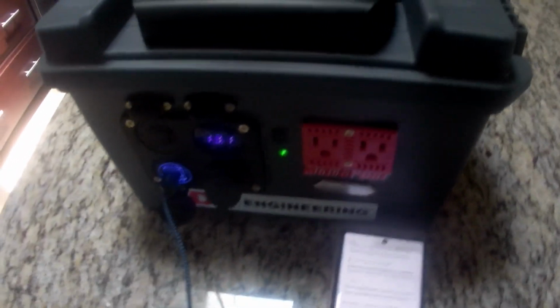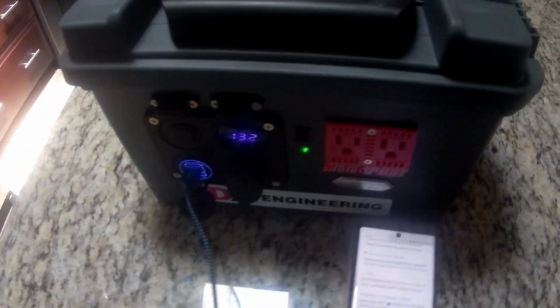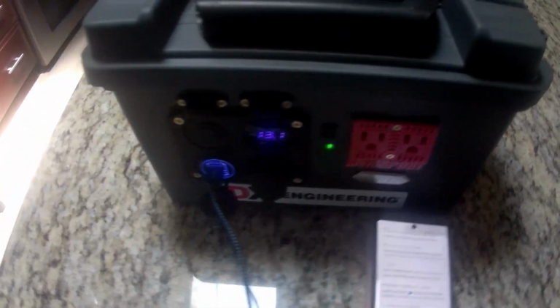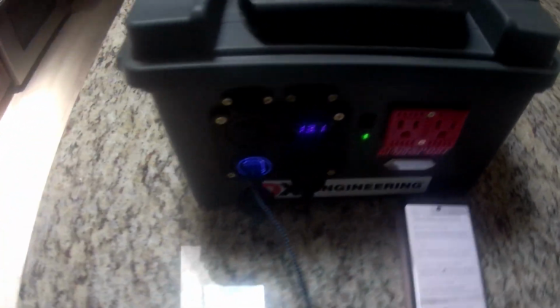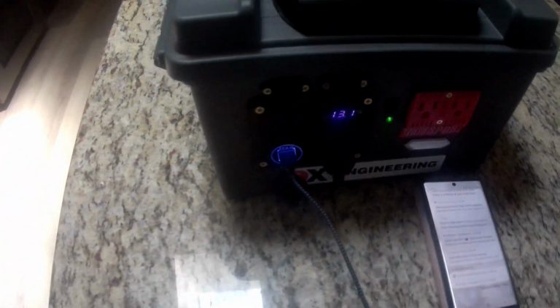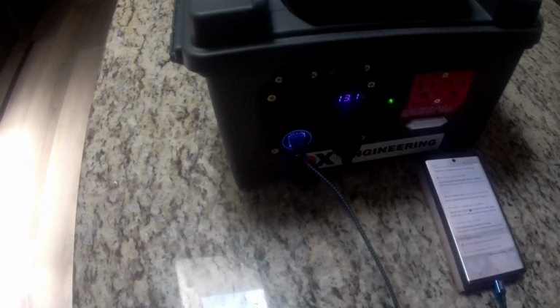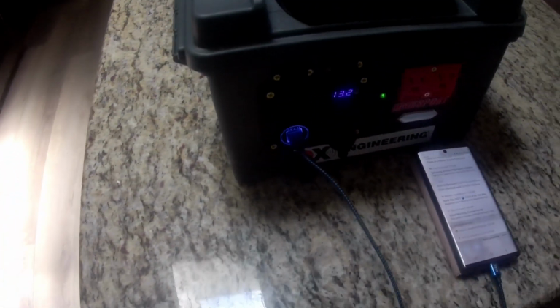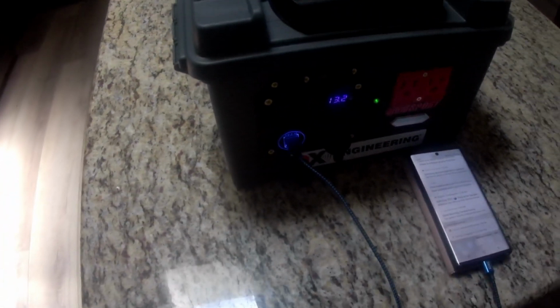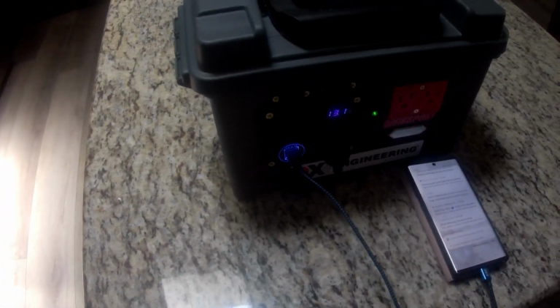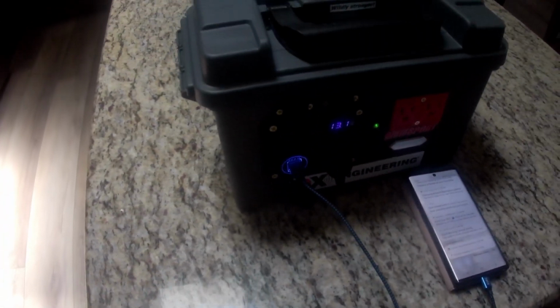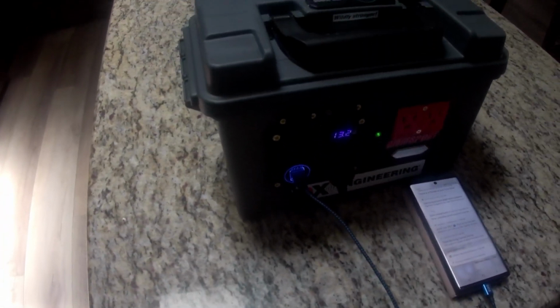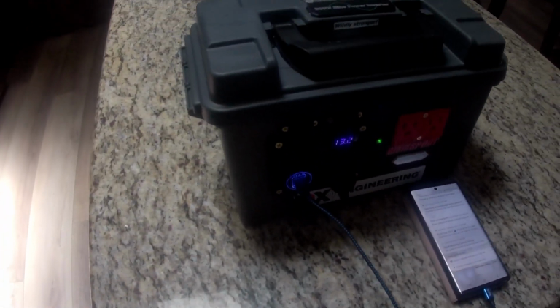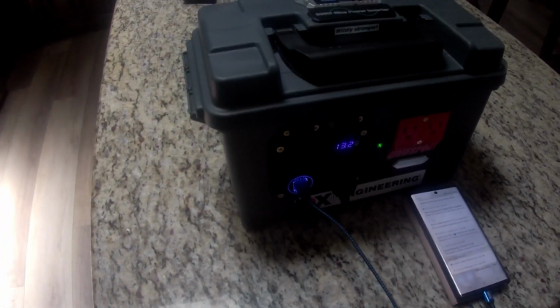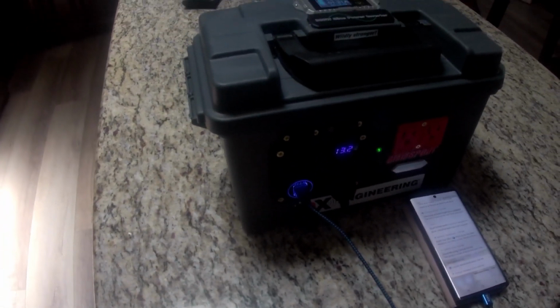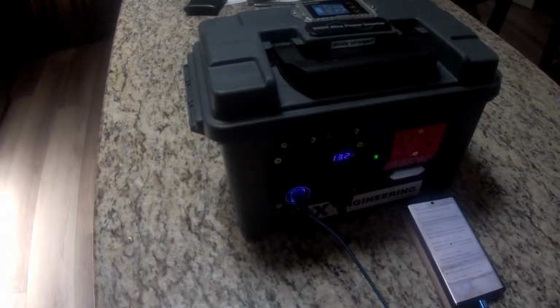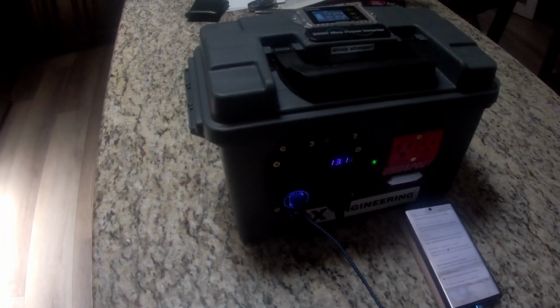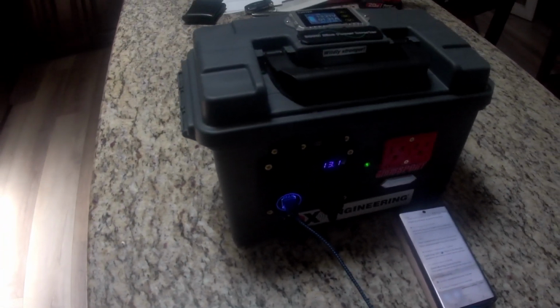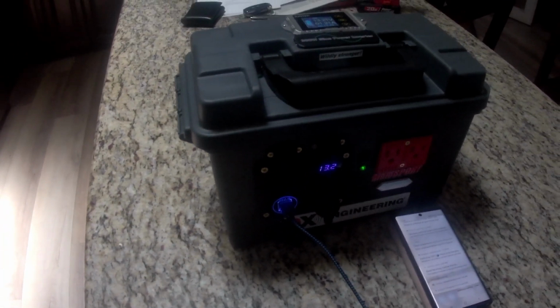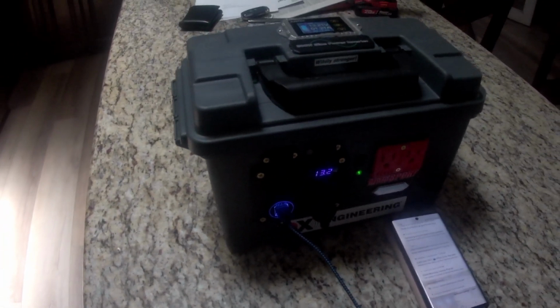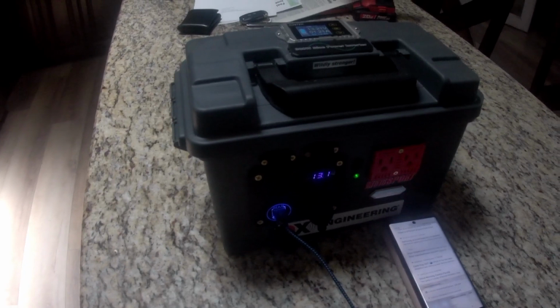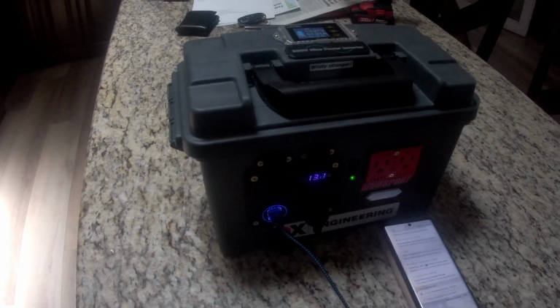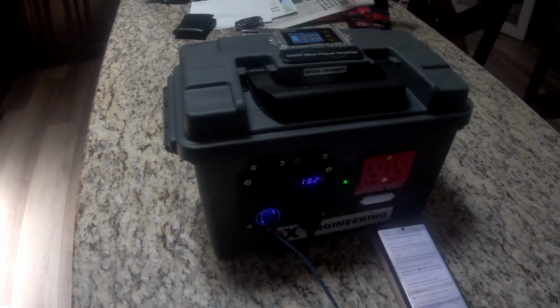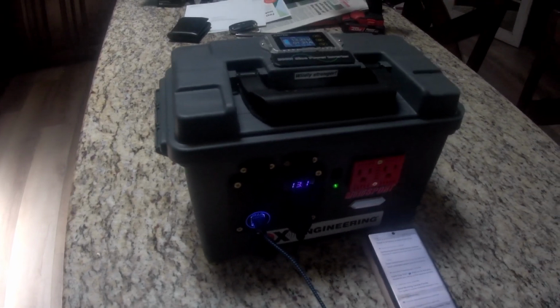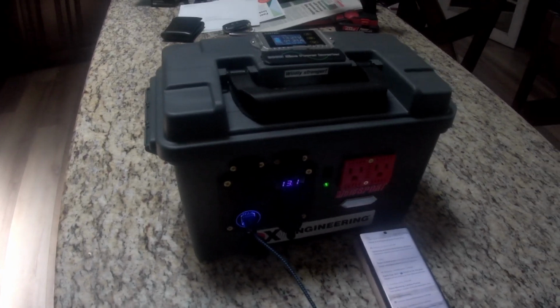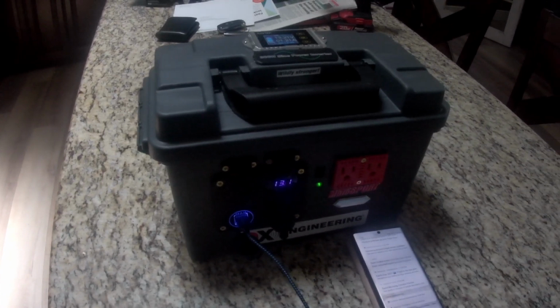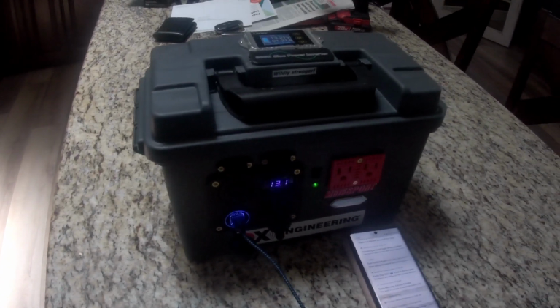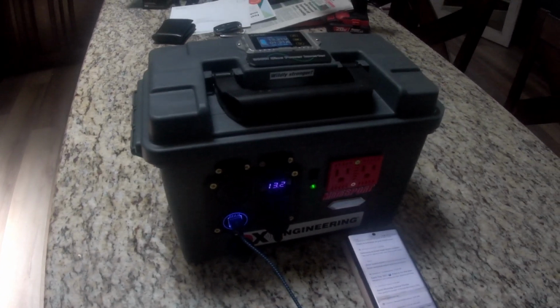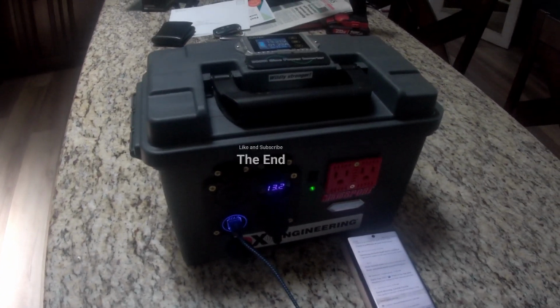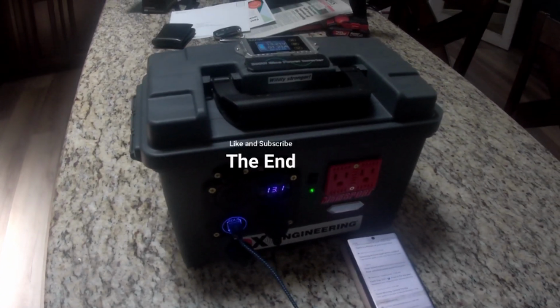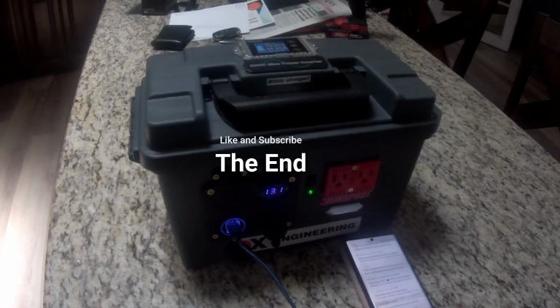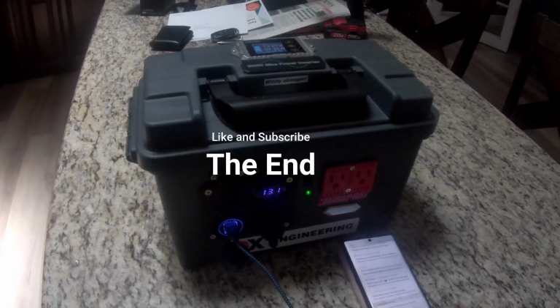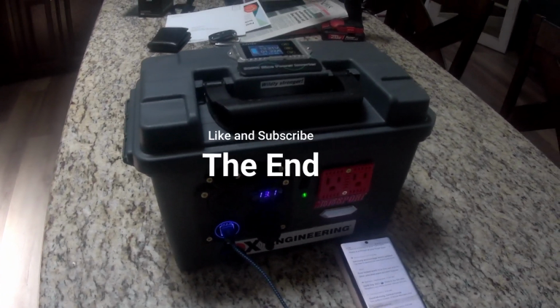This thing gives you 300 watt AC, 15-20 amps DC, and USB chargers — so everything you need for camping or emergency use. I really built this for my ham radios in an emergency situation. Anyway, thank you again for your time. Please like and subscribe.